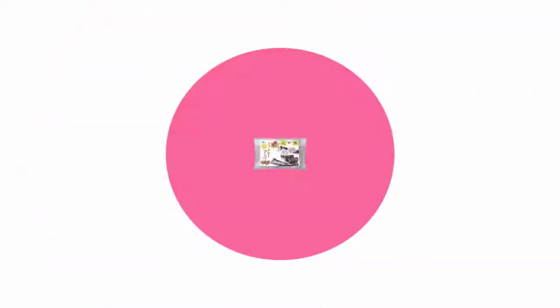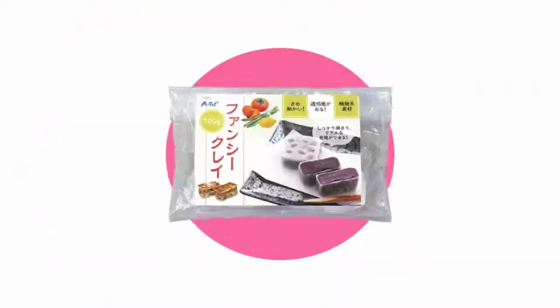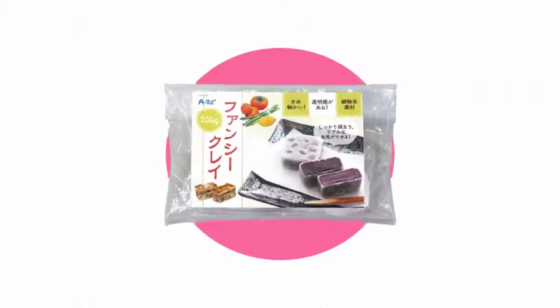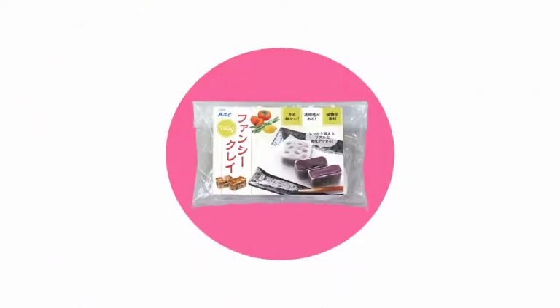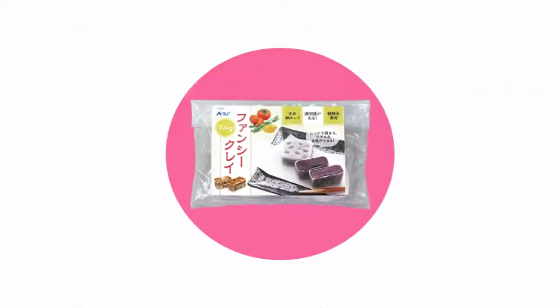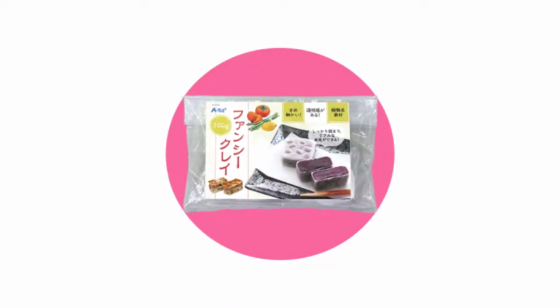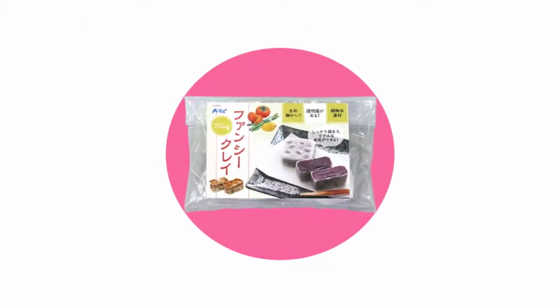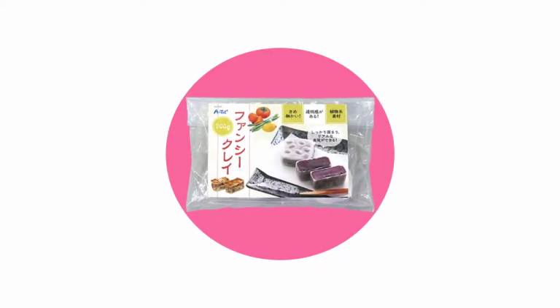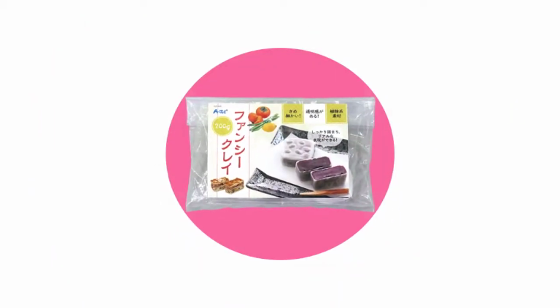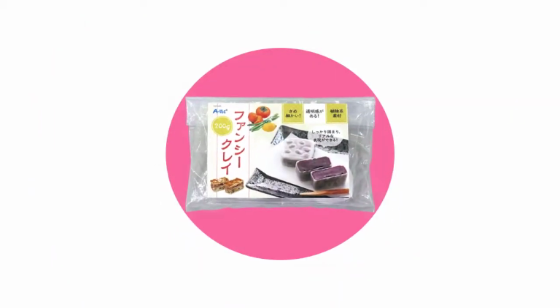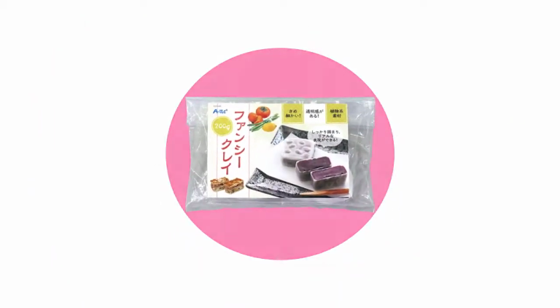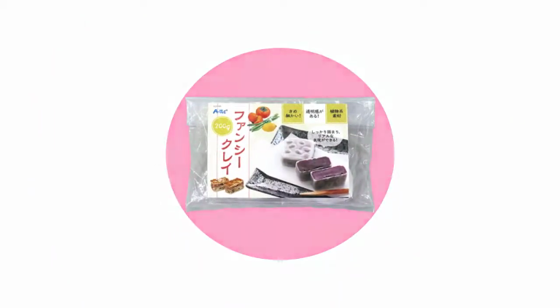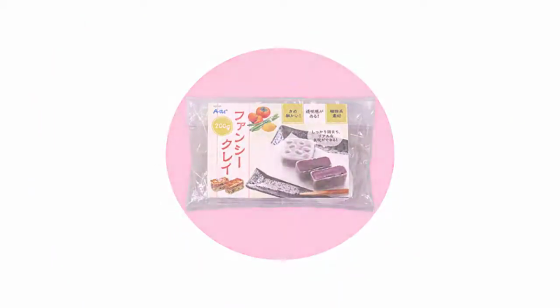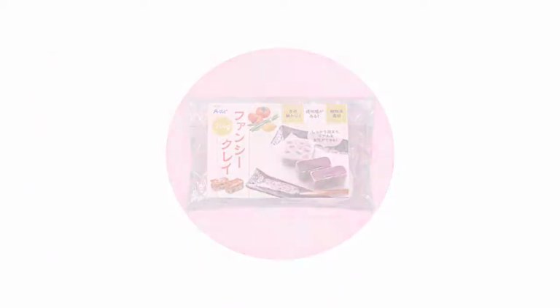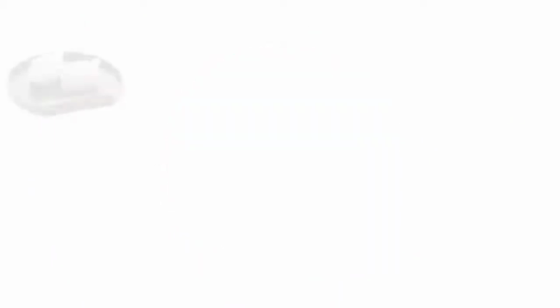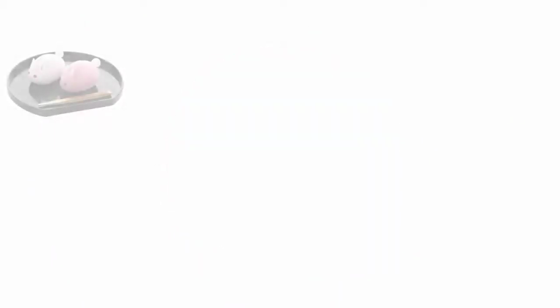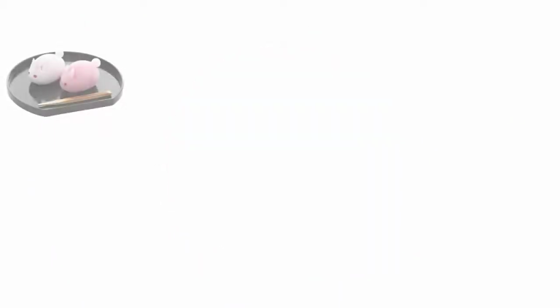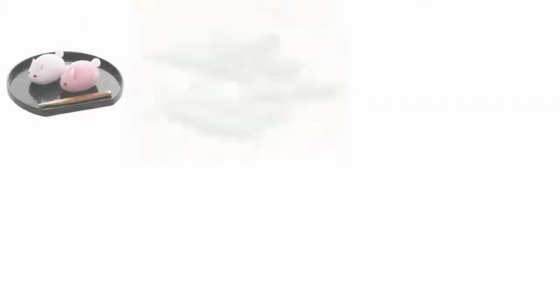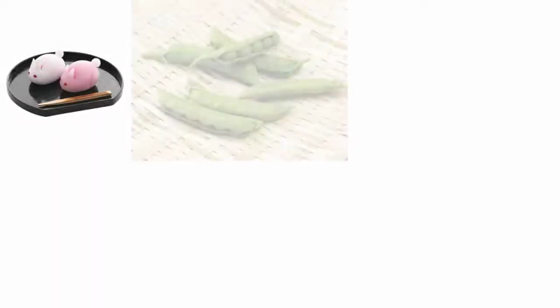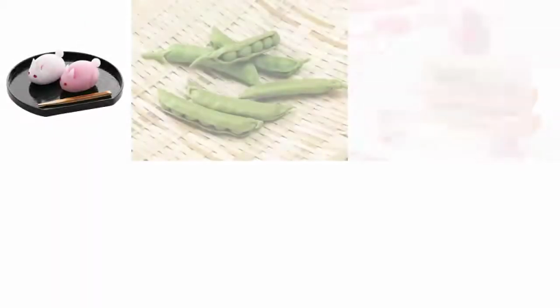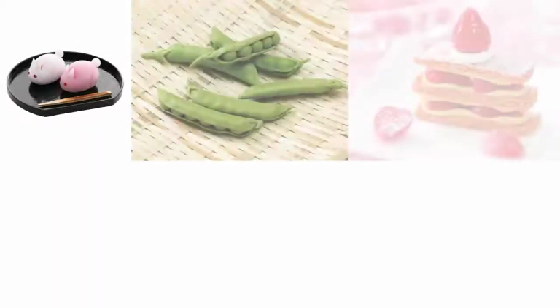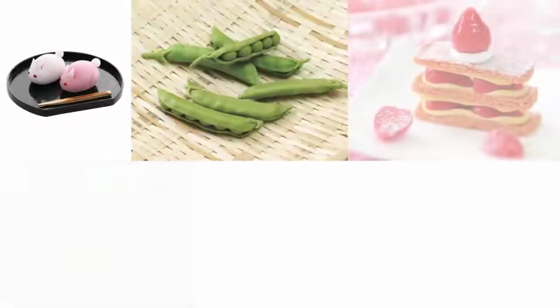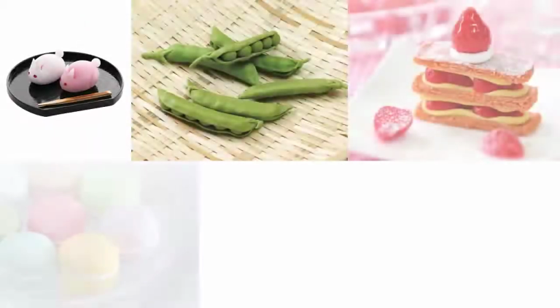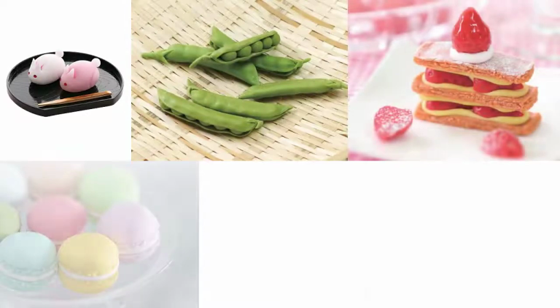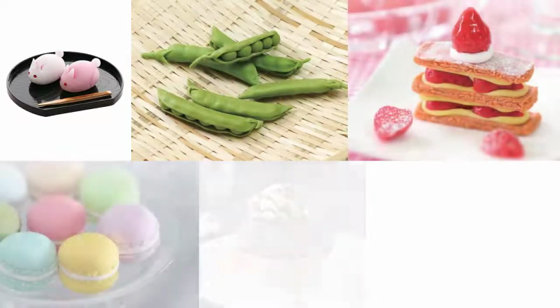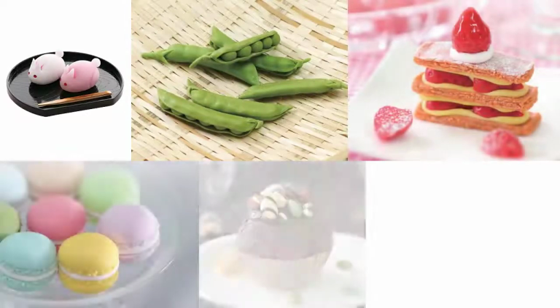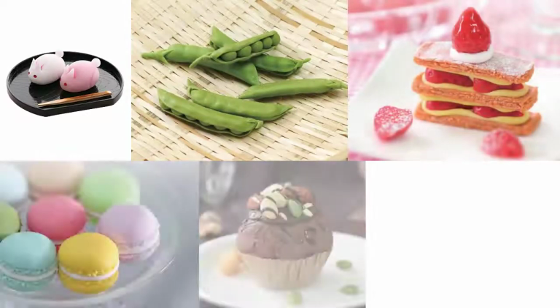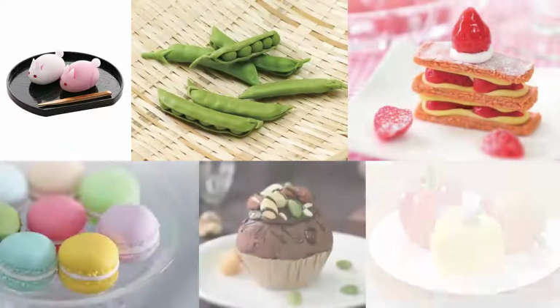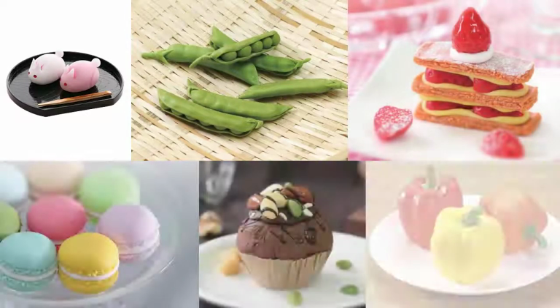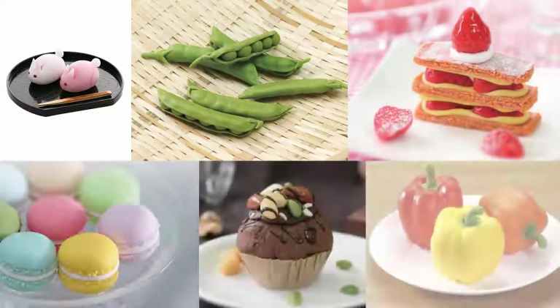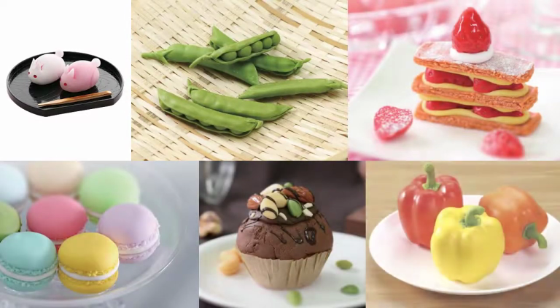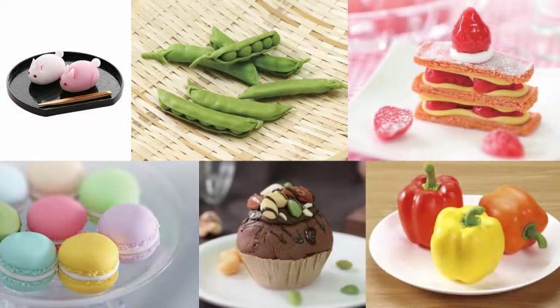Touch it once and you'll know! Fancy Clay is the perfect tool to develop your creativity at any age!